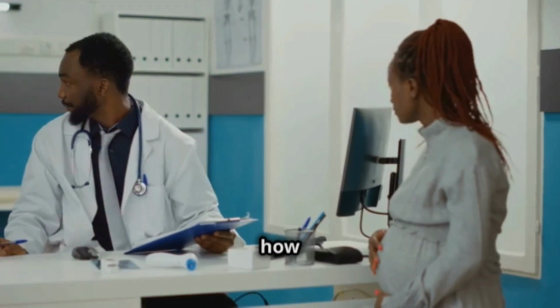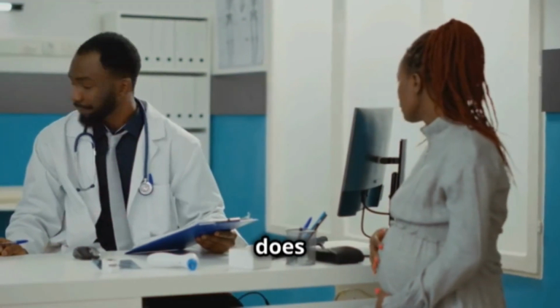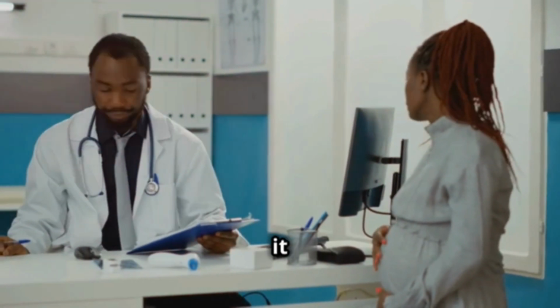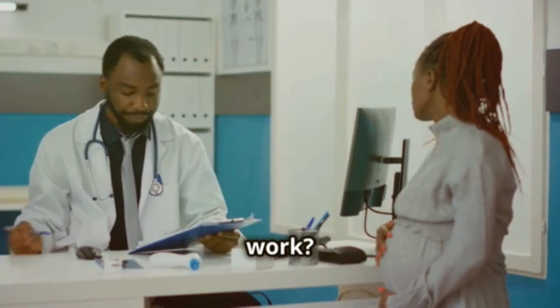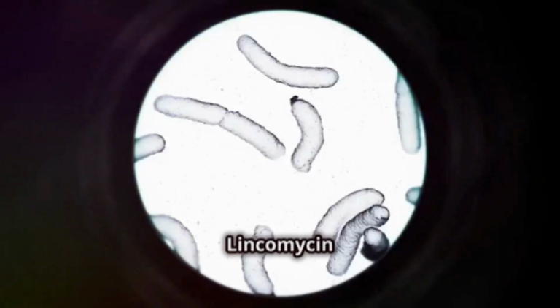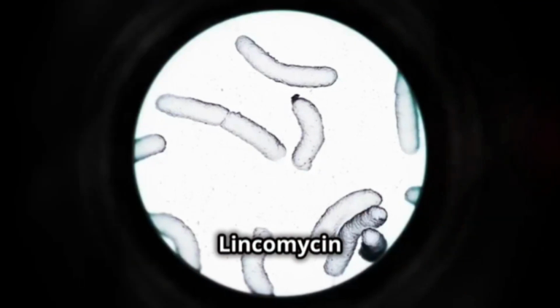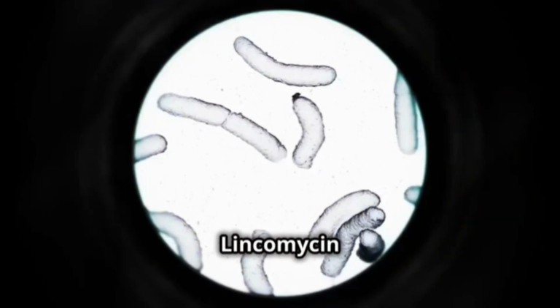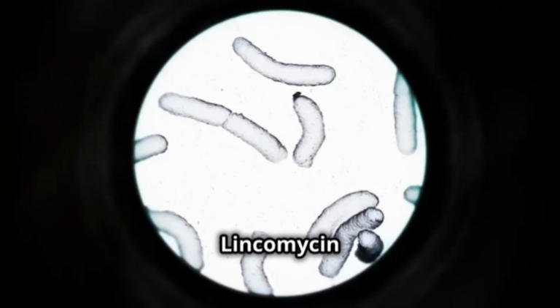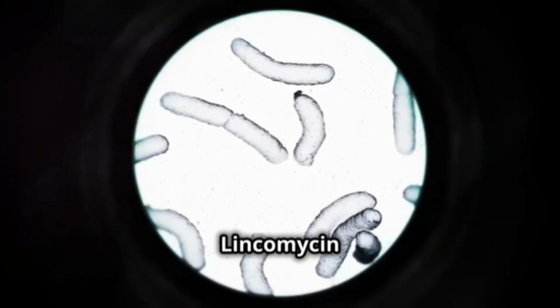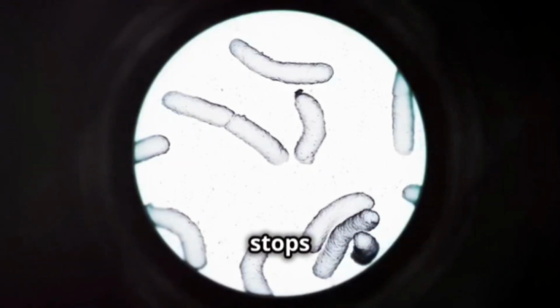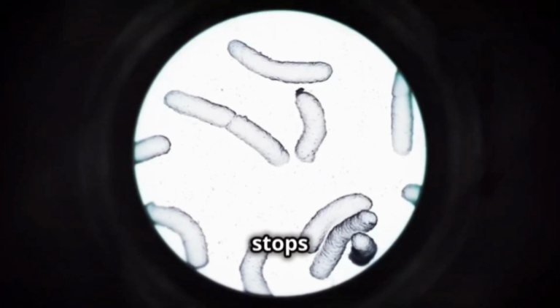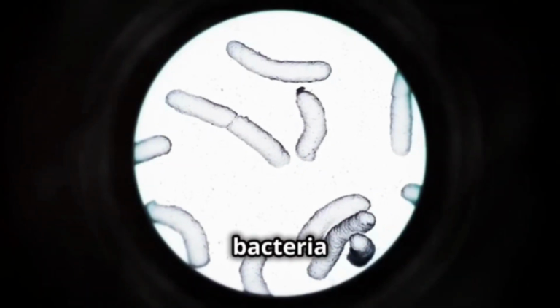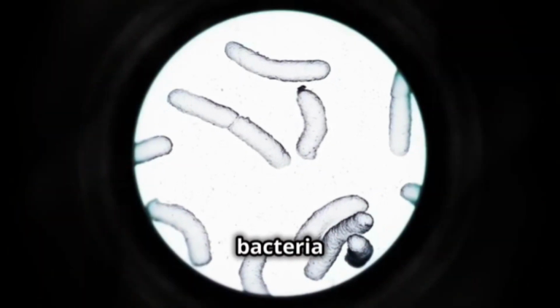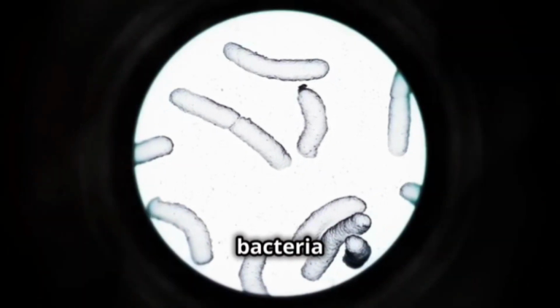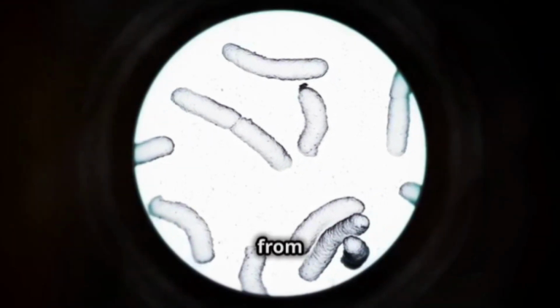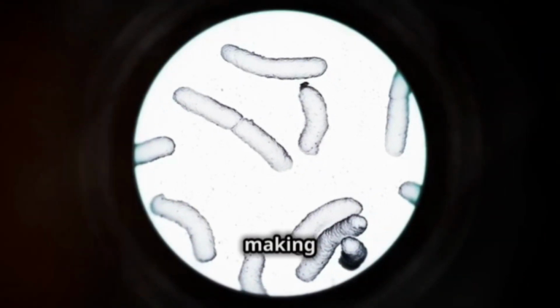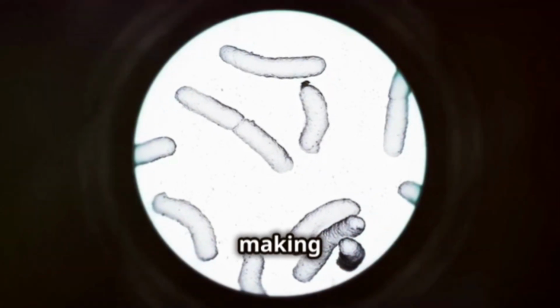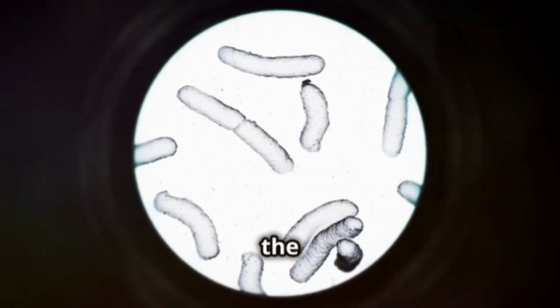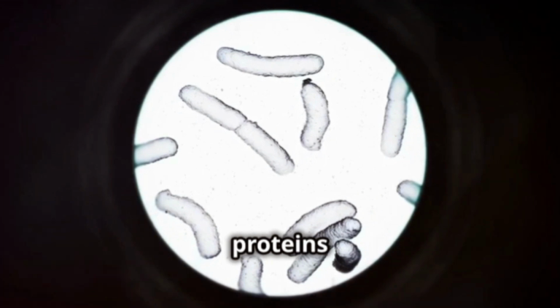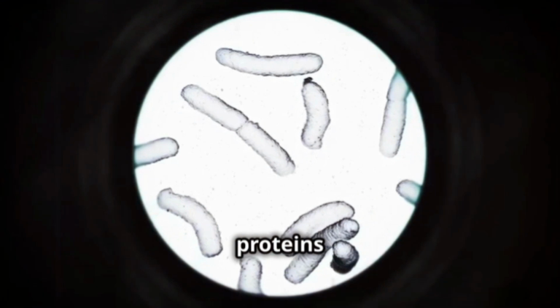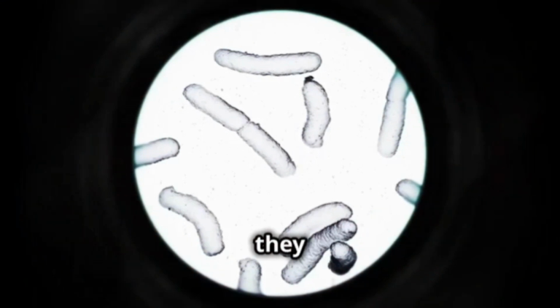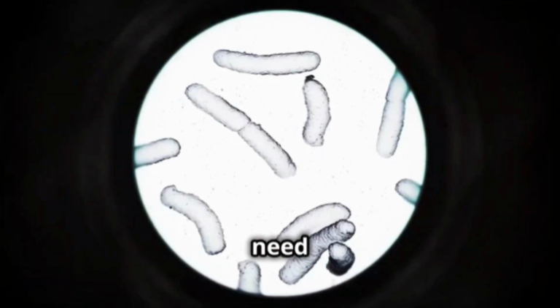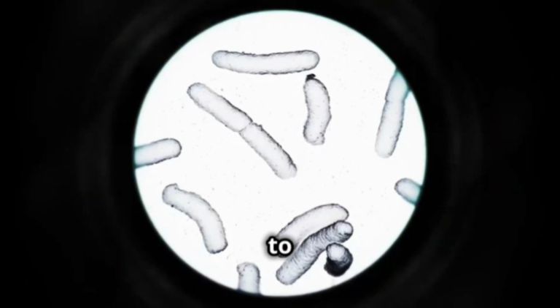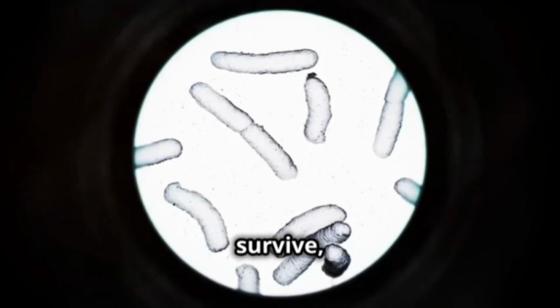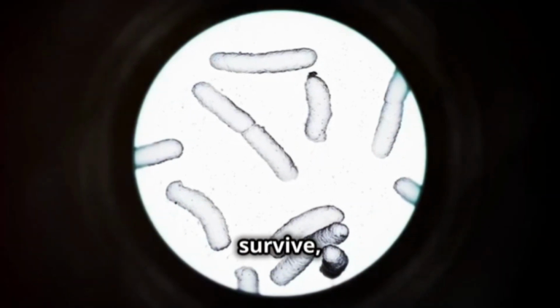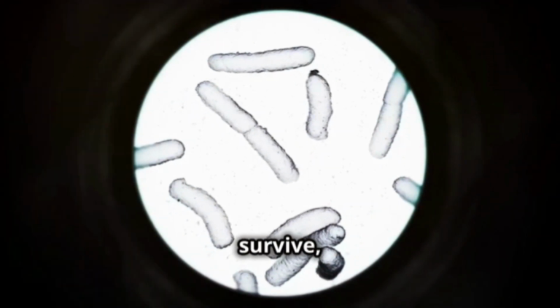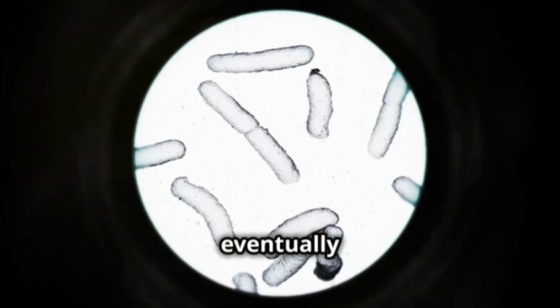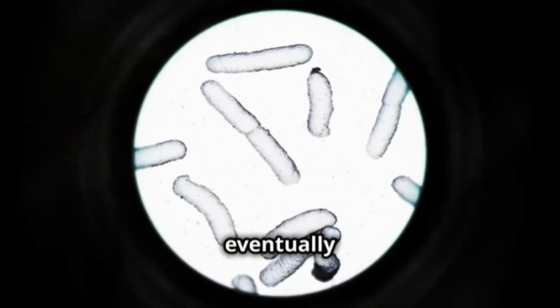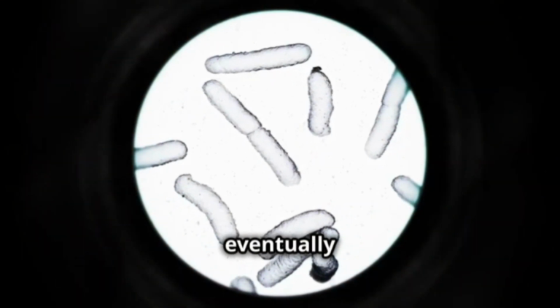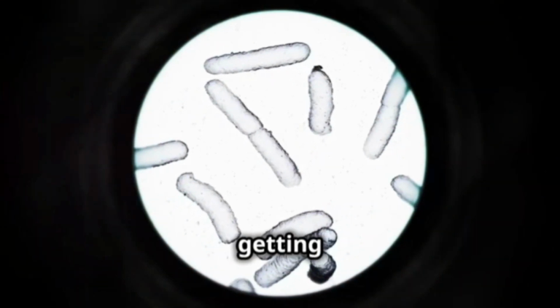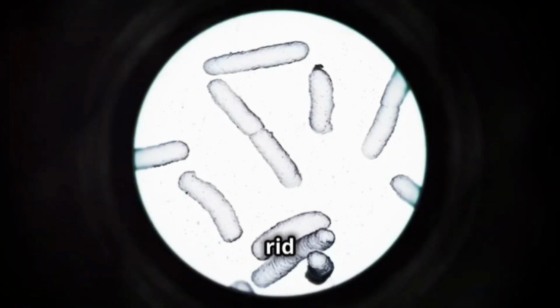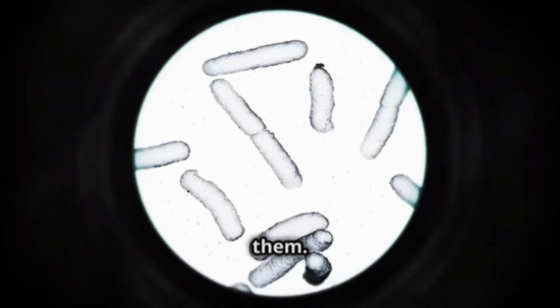So, how does it work? Lincomycin stops bacteria from making the proteins they need to survive, eventually getting rid of them.